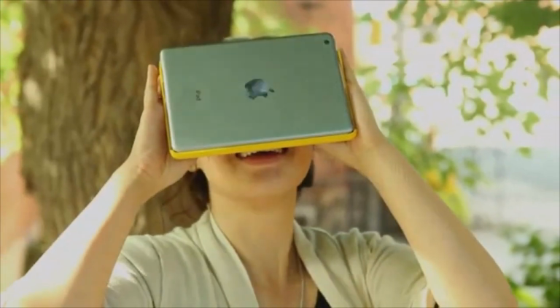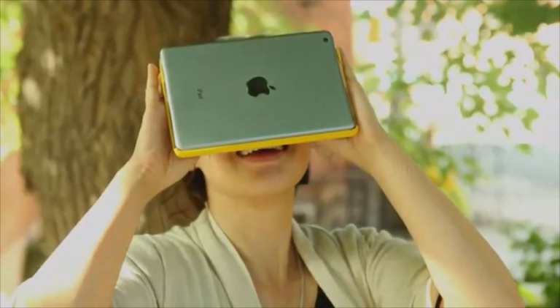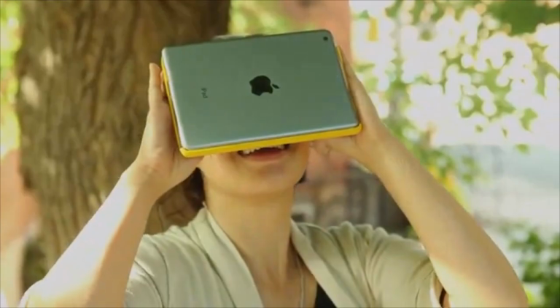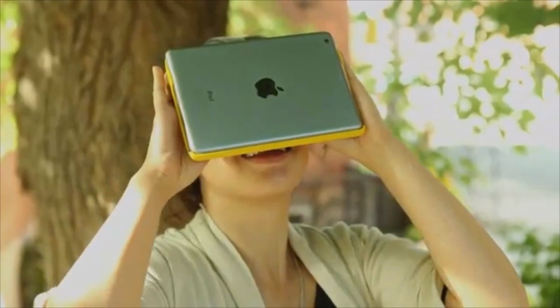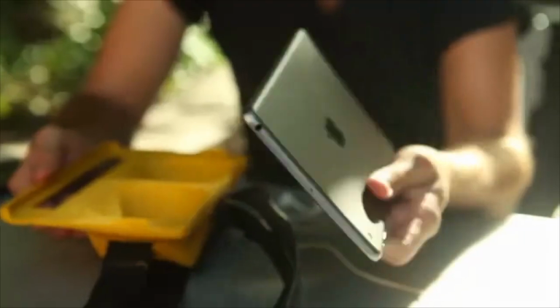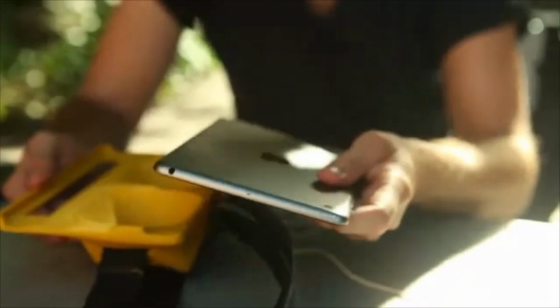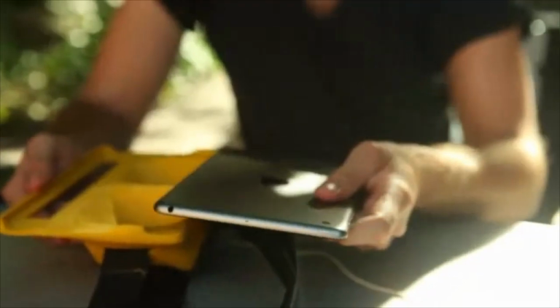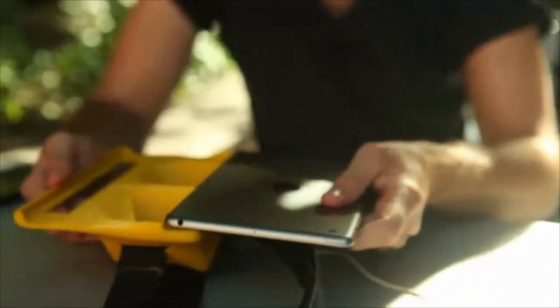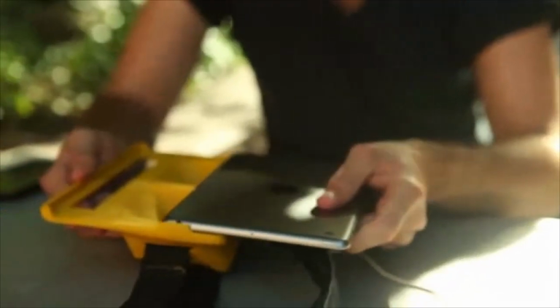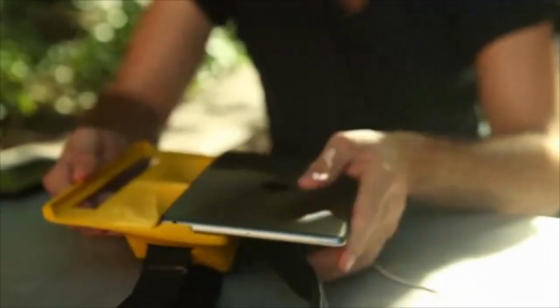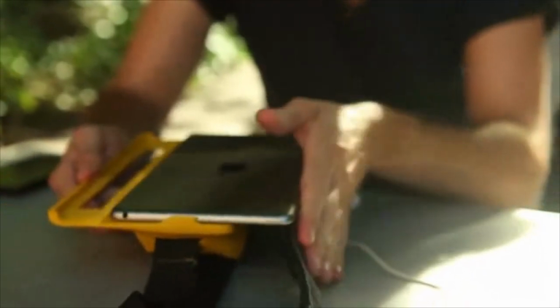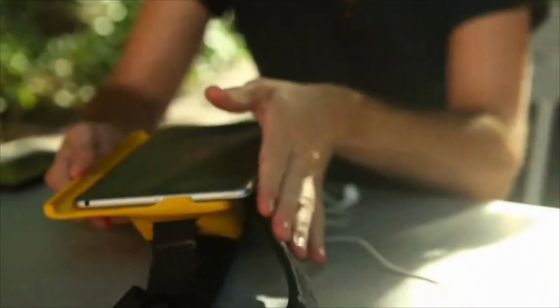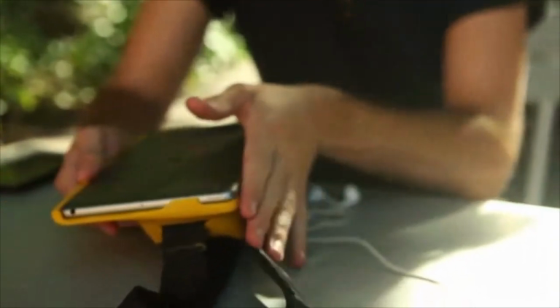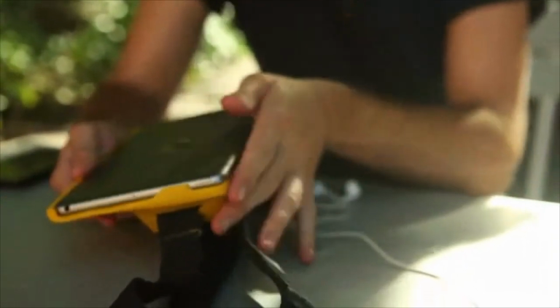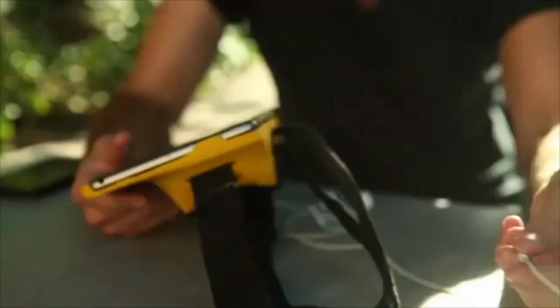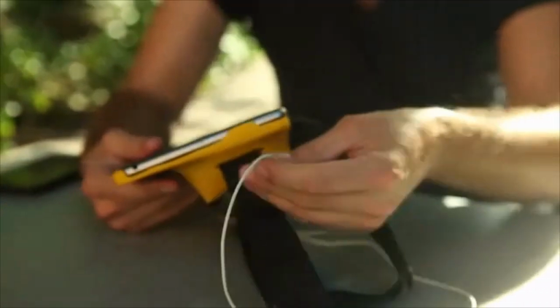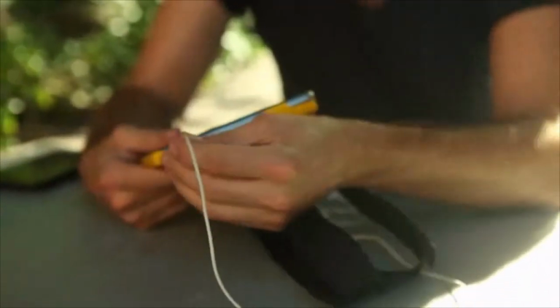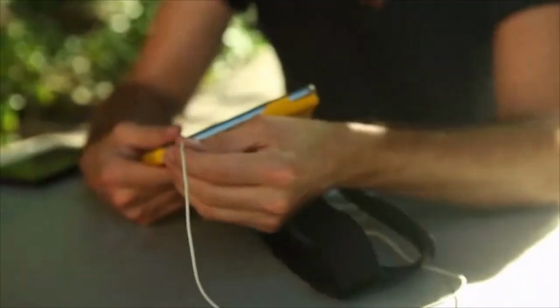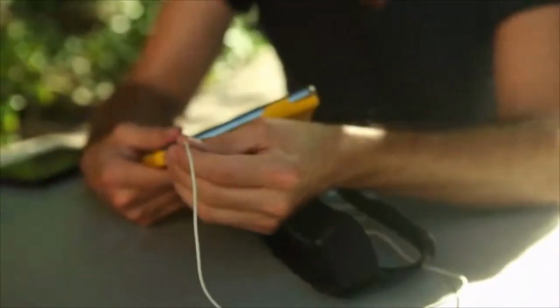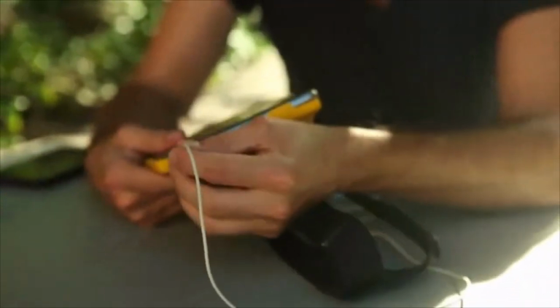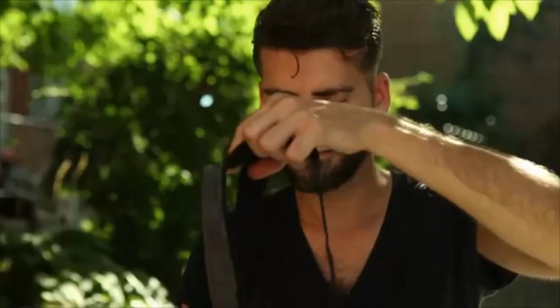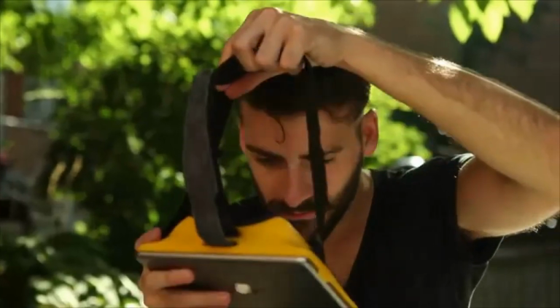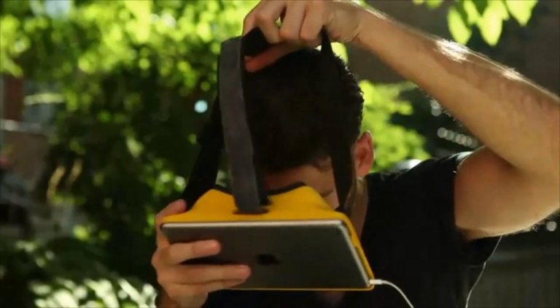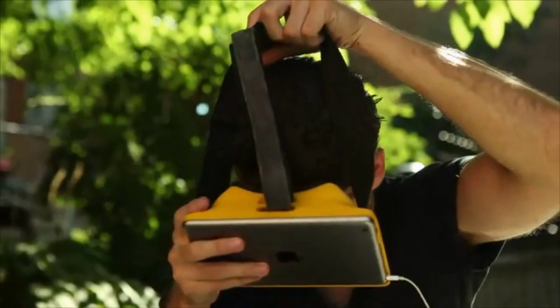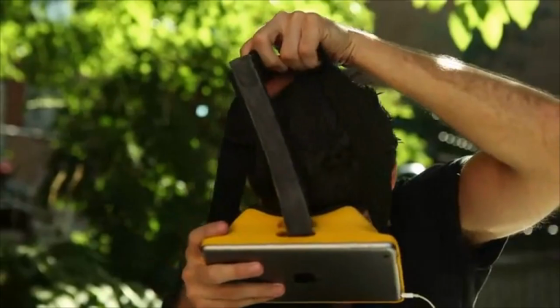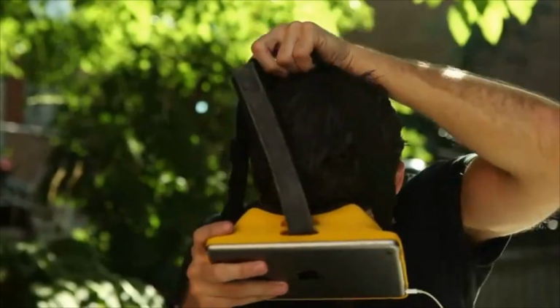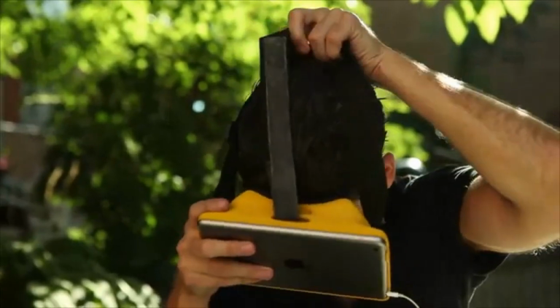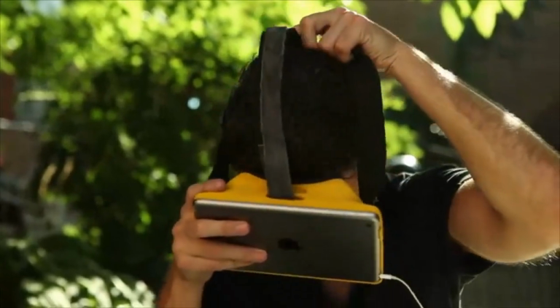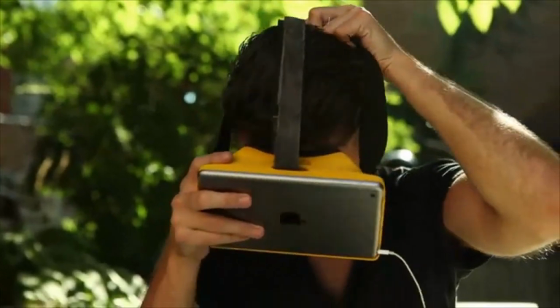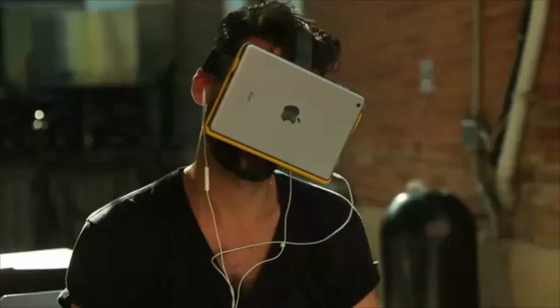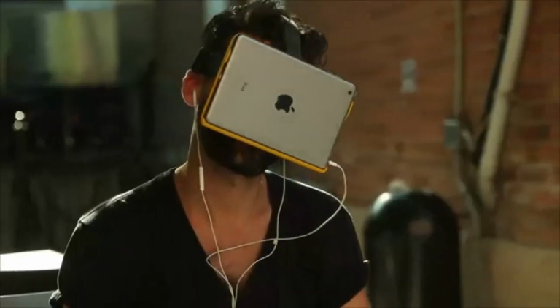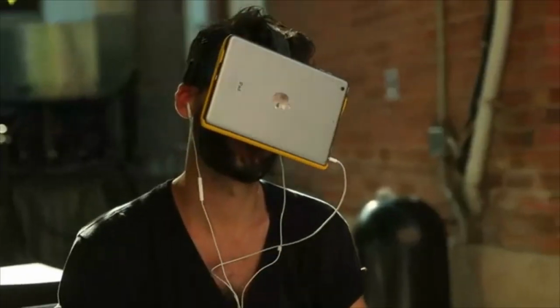The iPad Mini slides into the front of the AirVR, keeping the buttons and ports exposed. It holds the device securely so that it won't slide out accidentally.